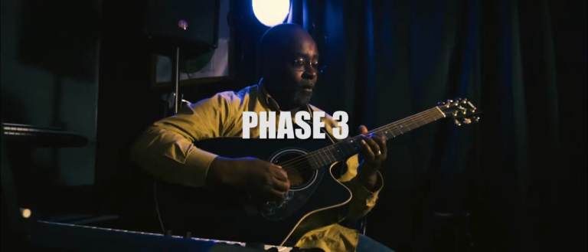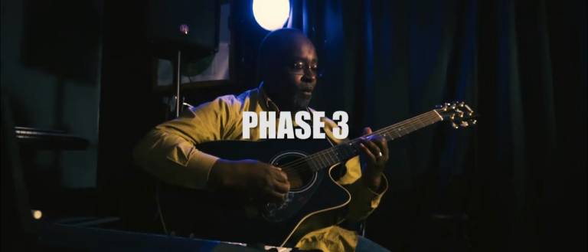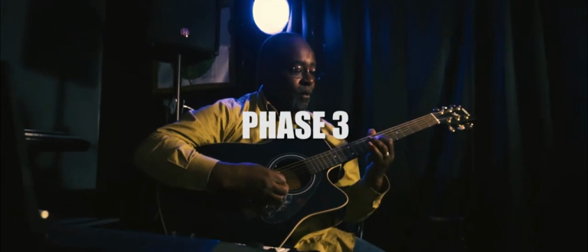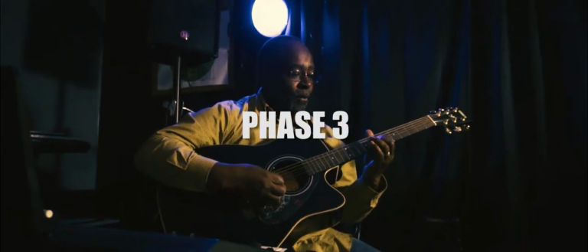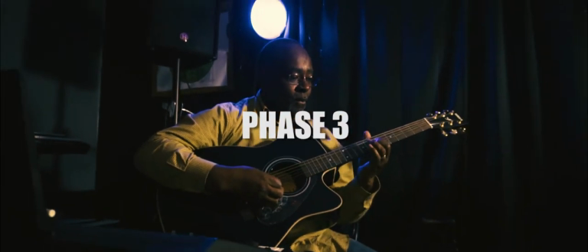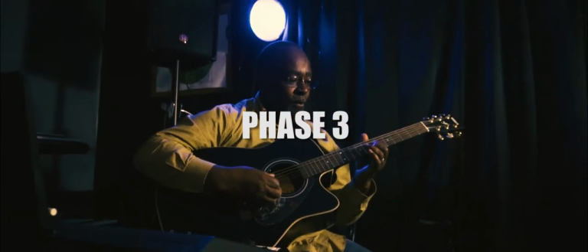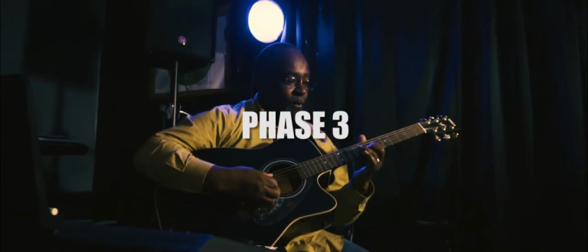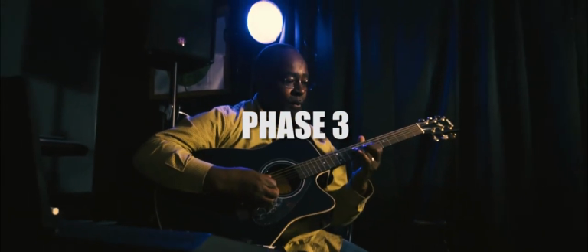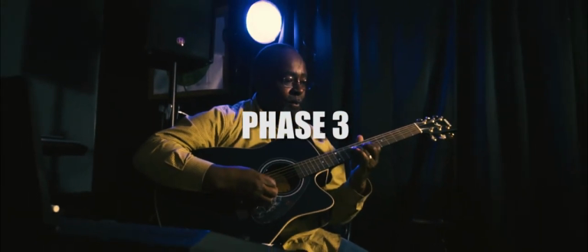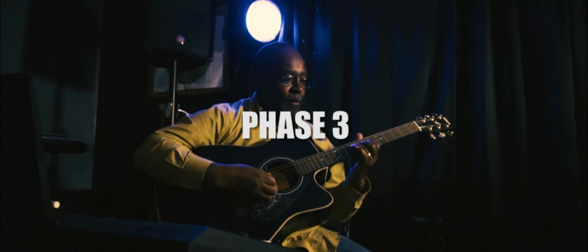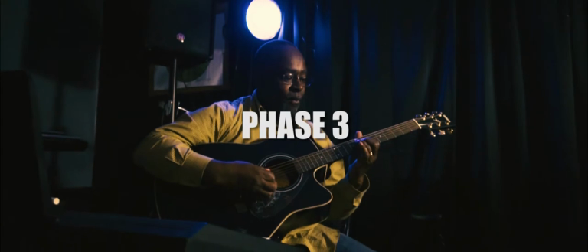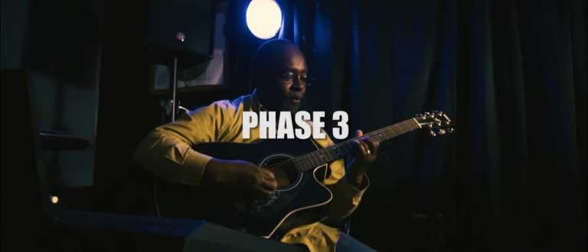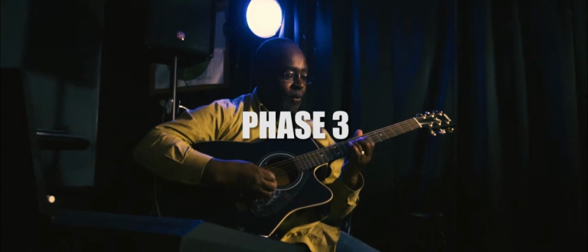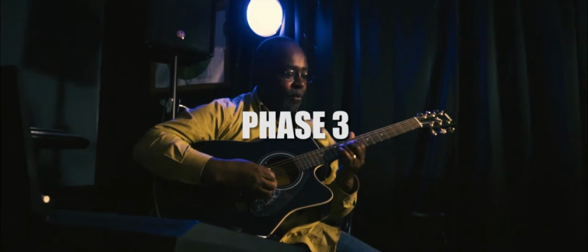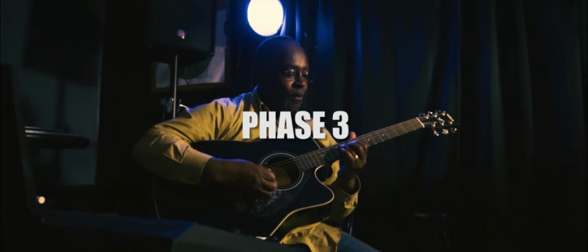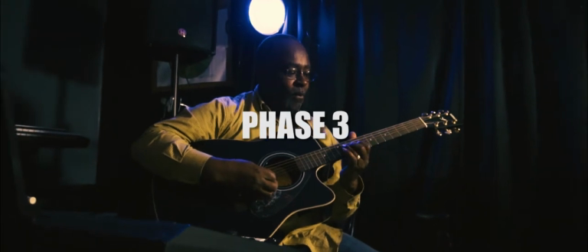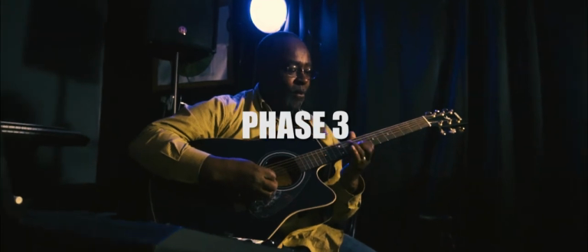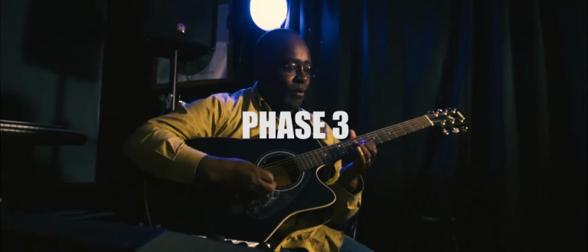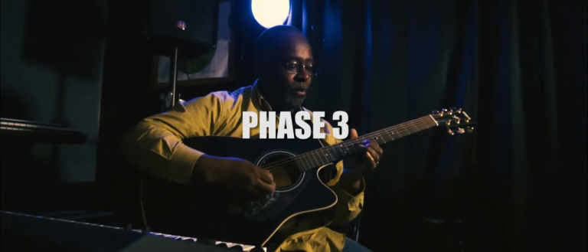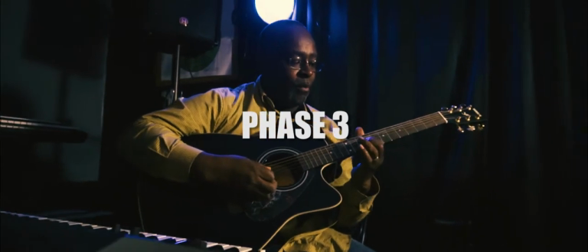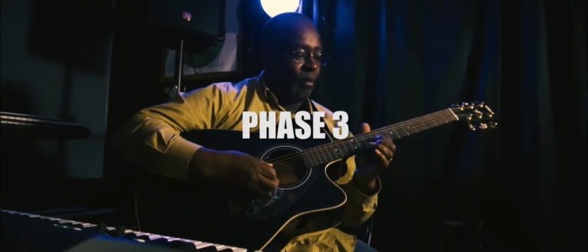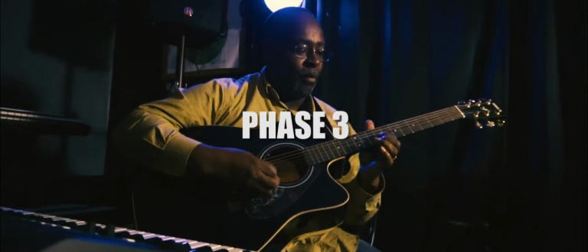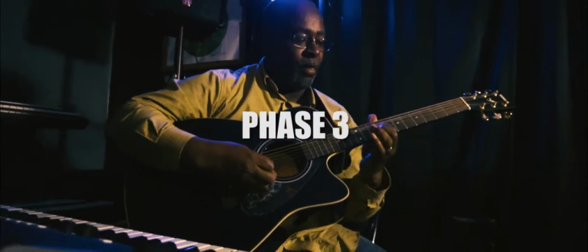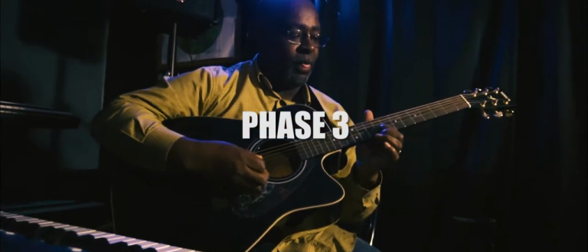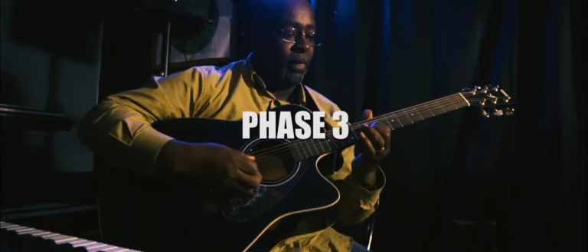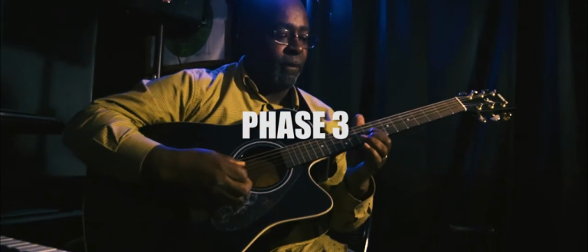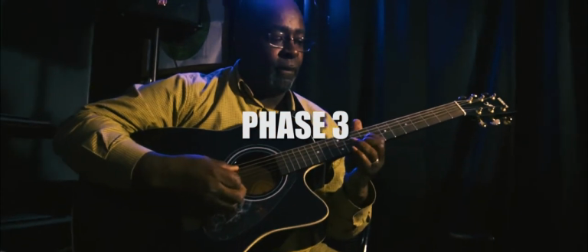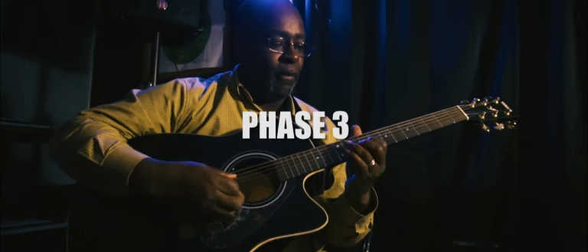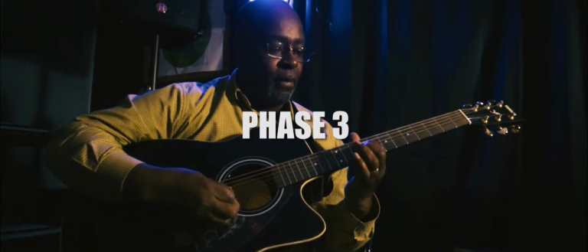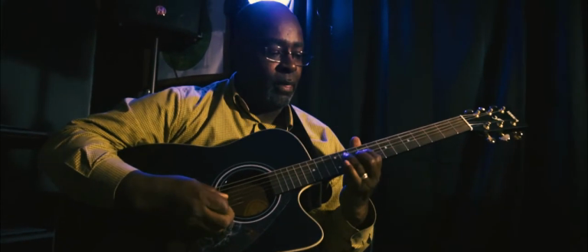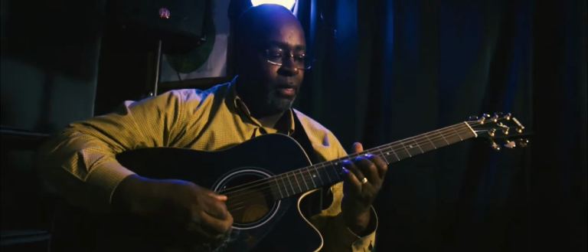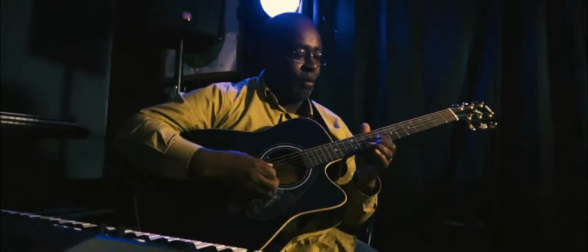Phase 3 includes CD graphics, music software training, and live performance exercise.